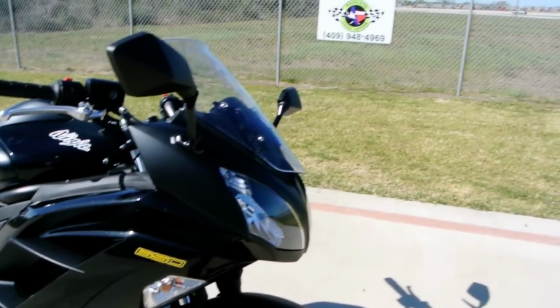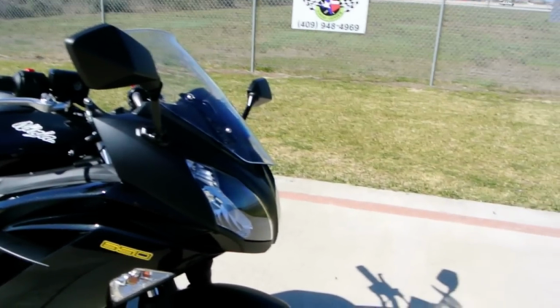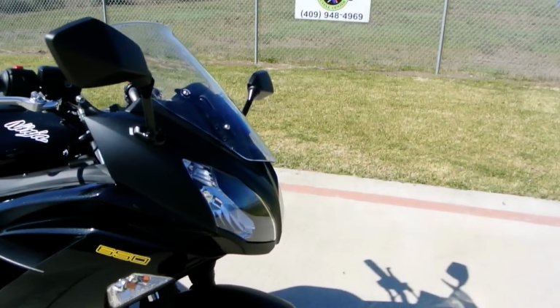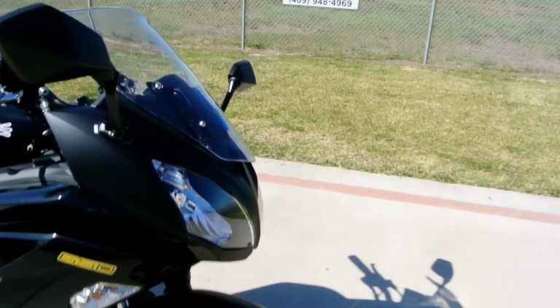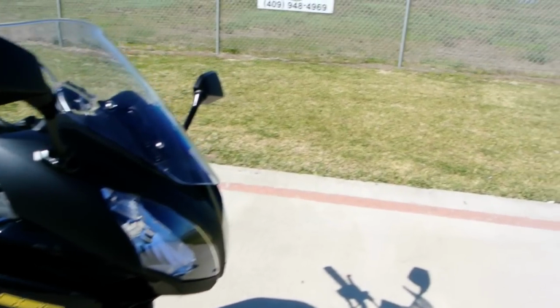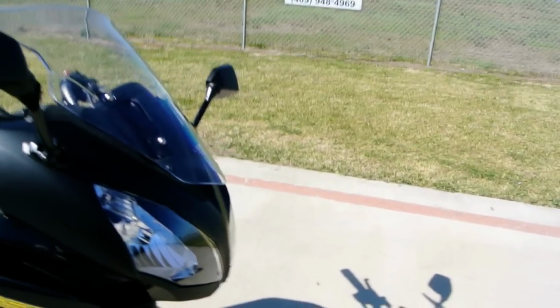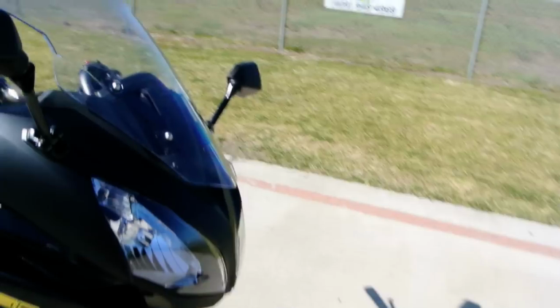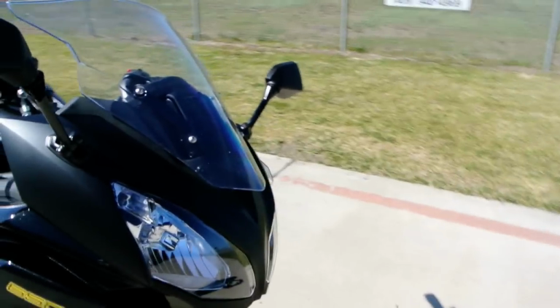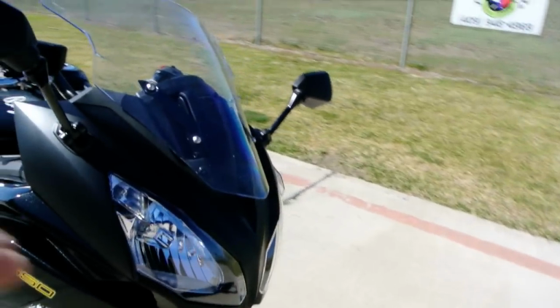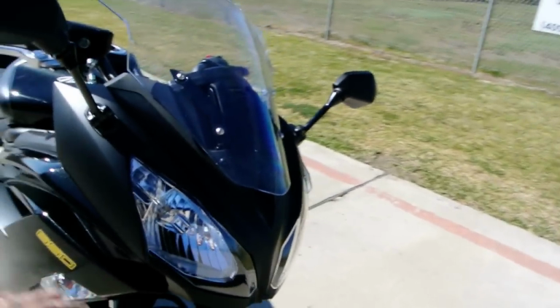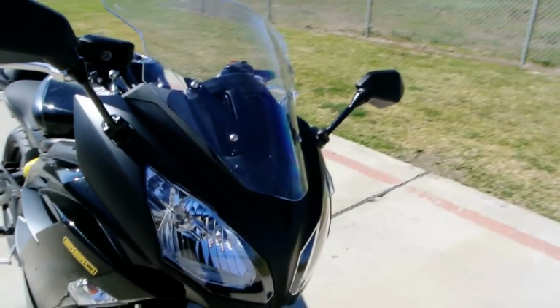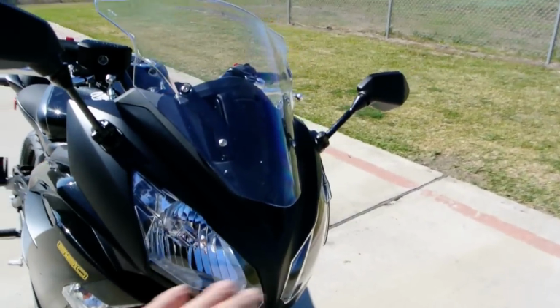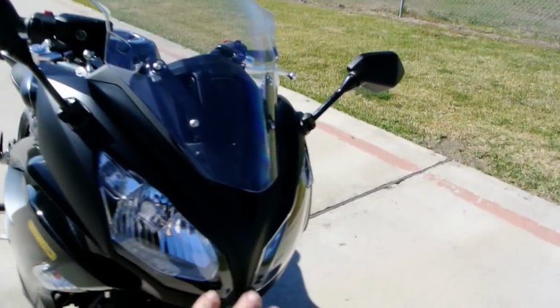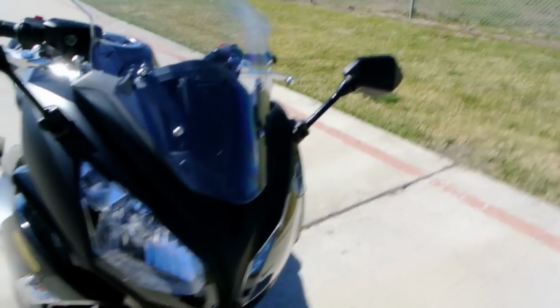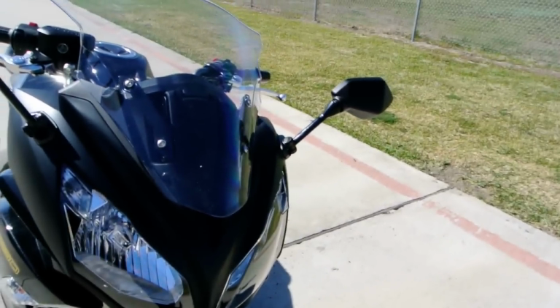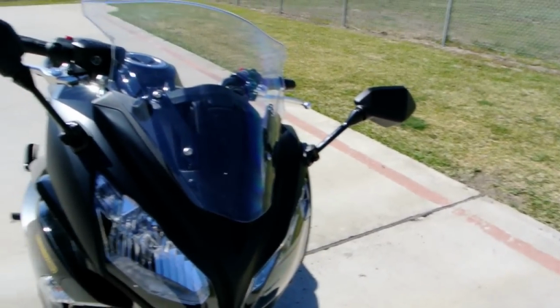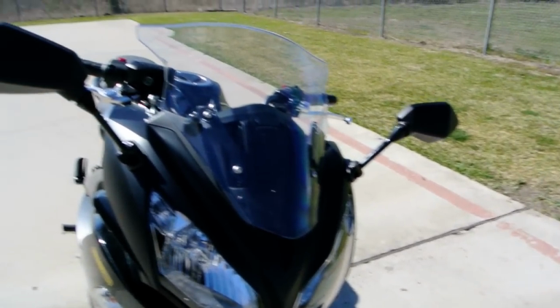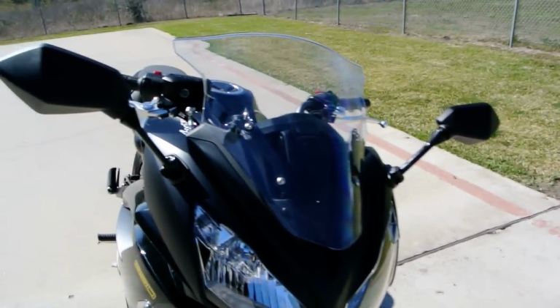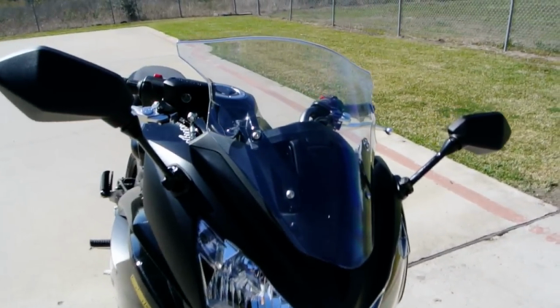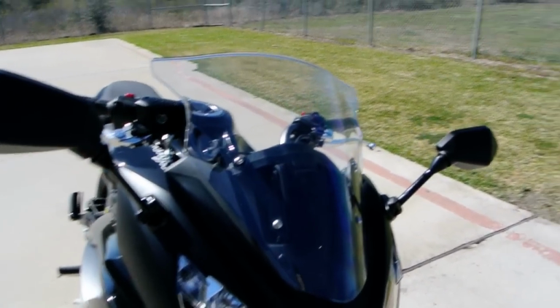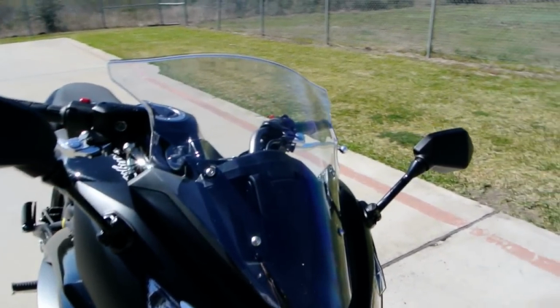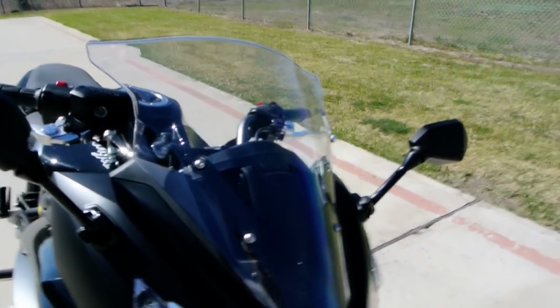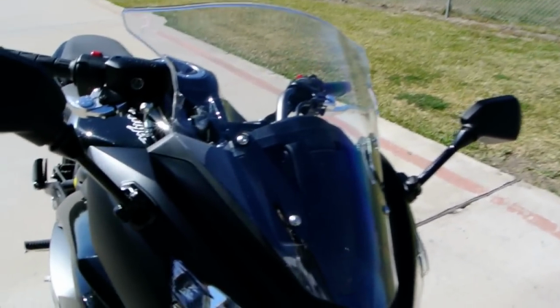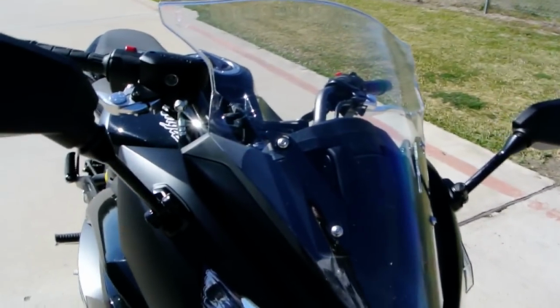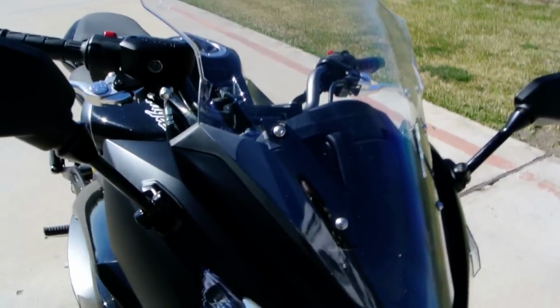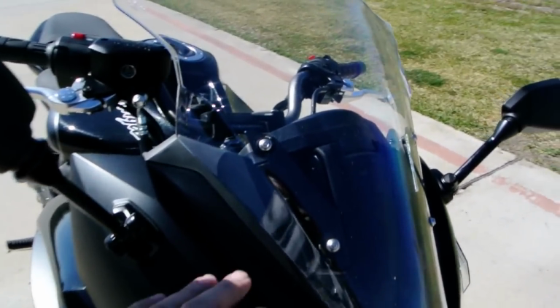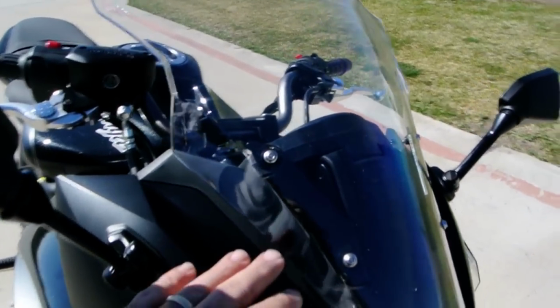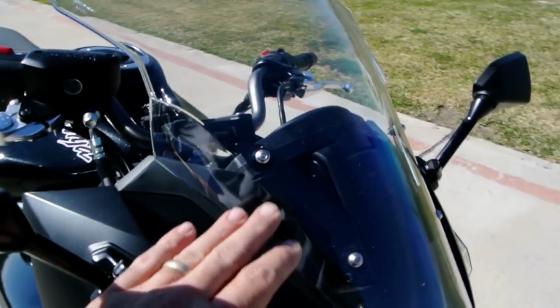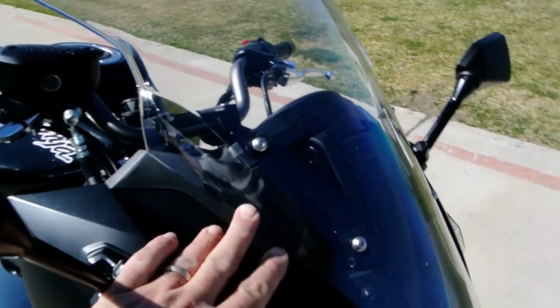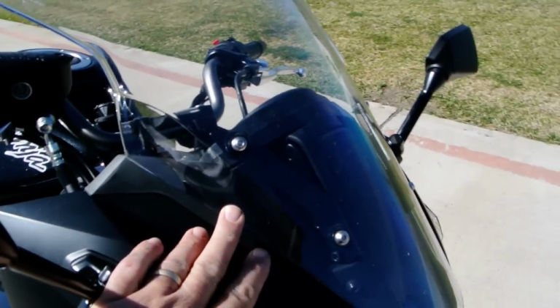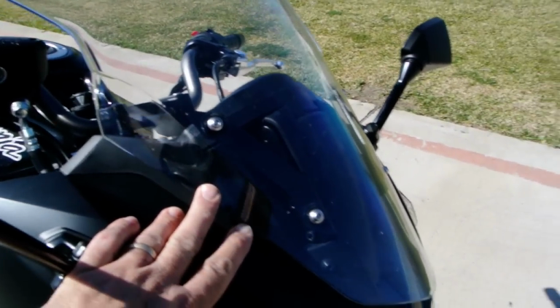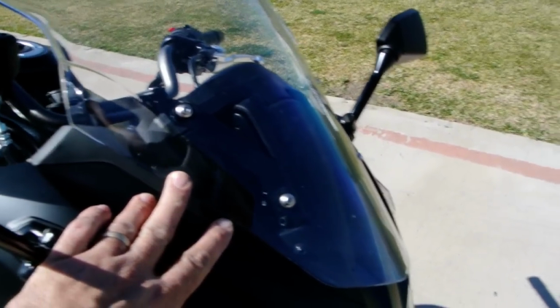These have dual headlights up front. And this also has an adjustable windshield.